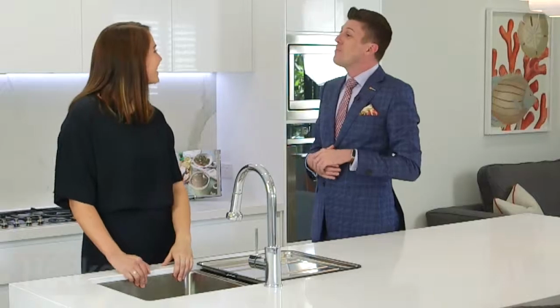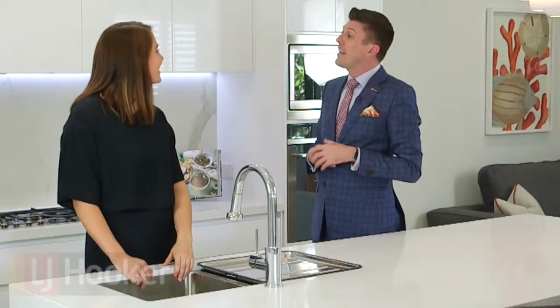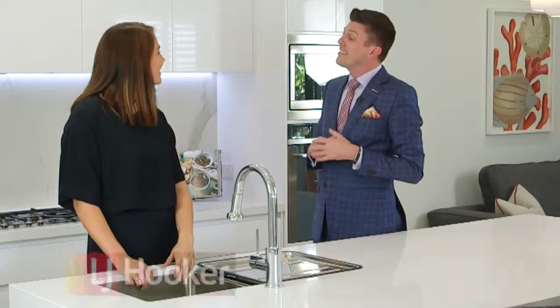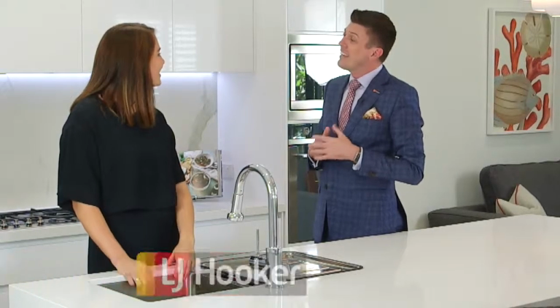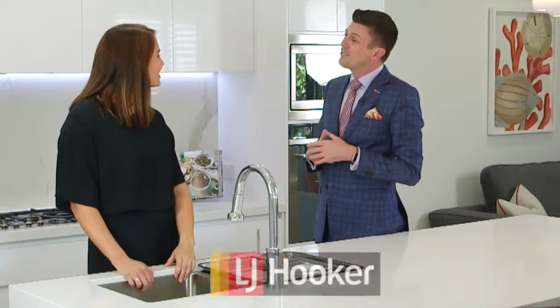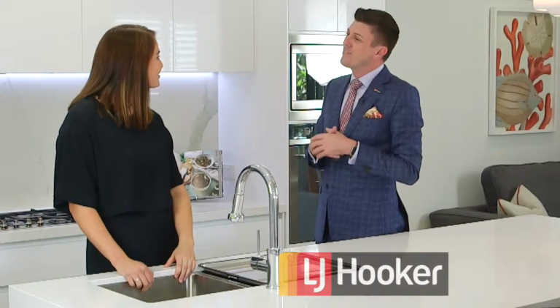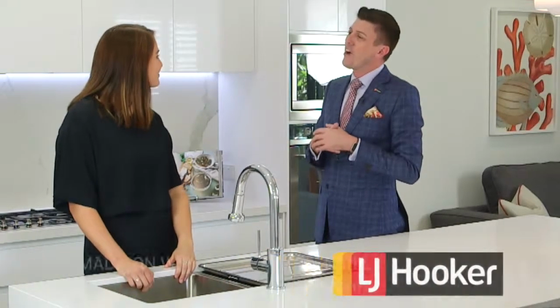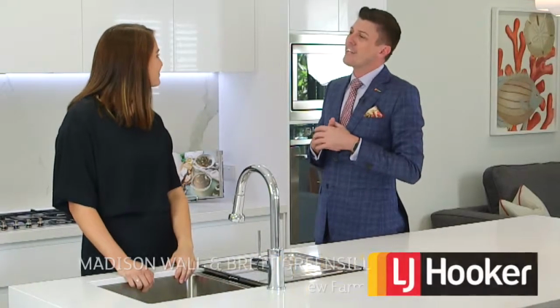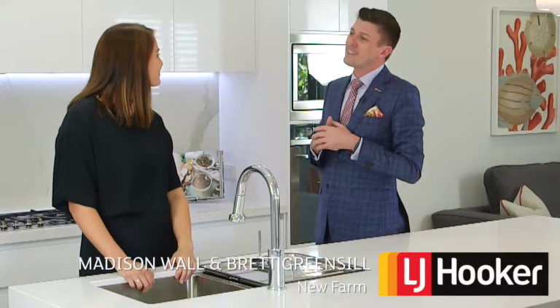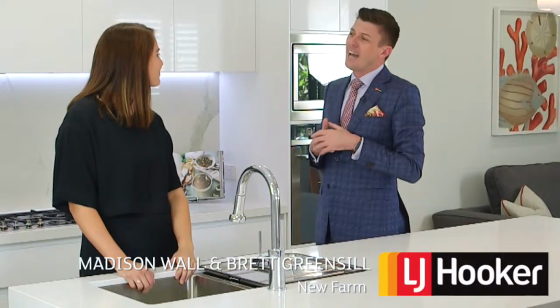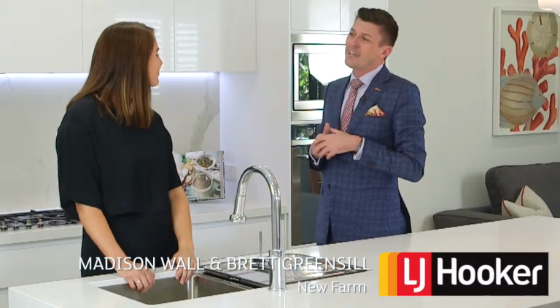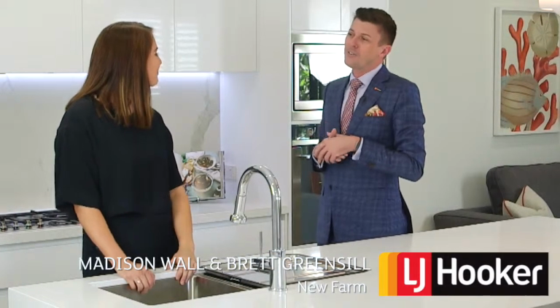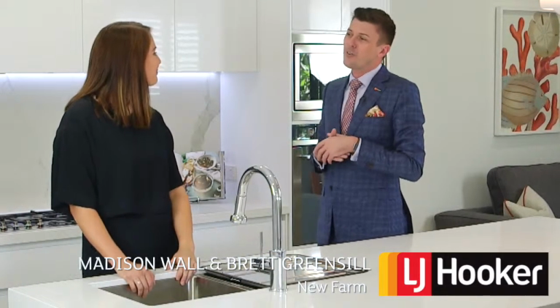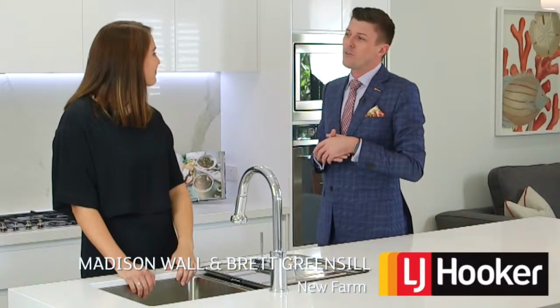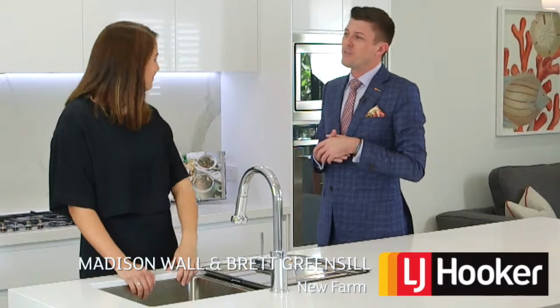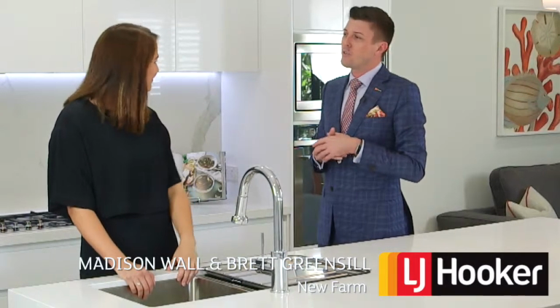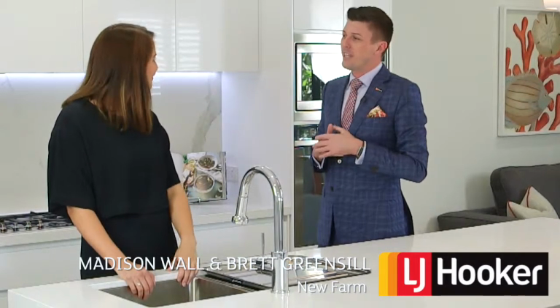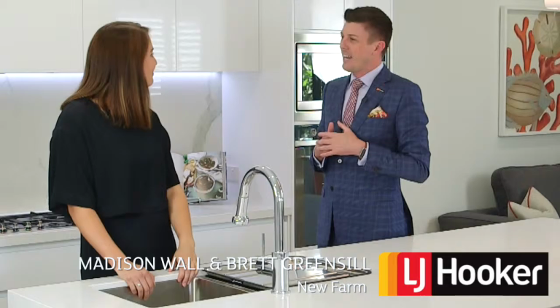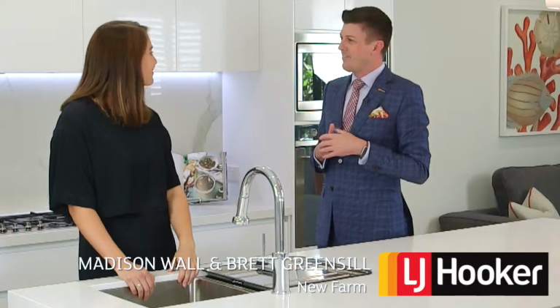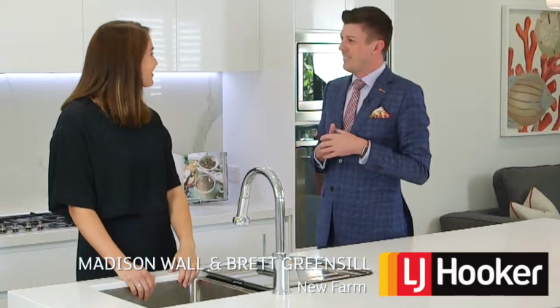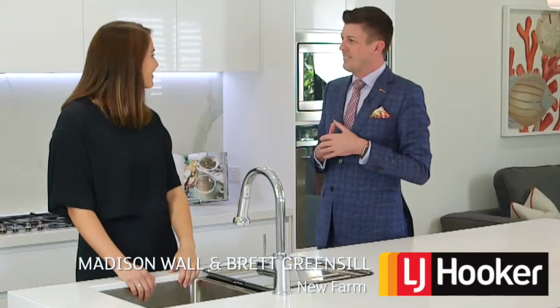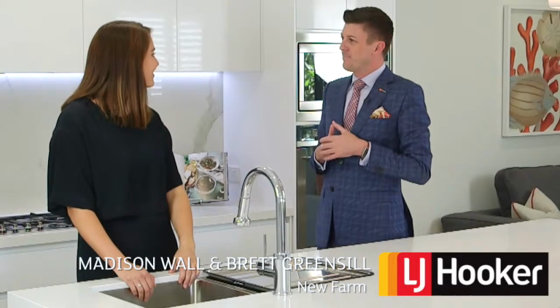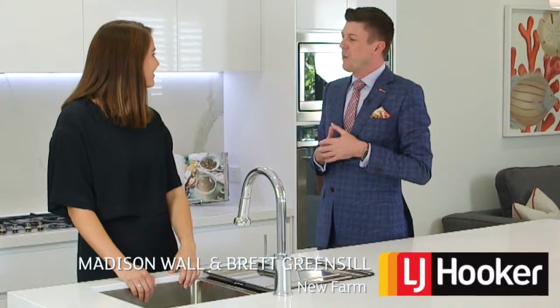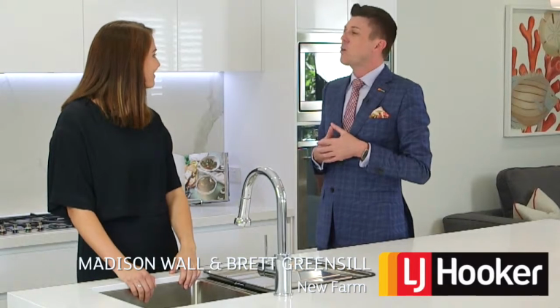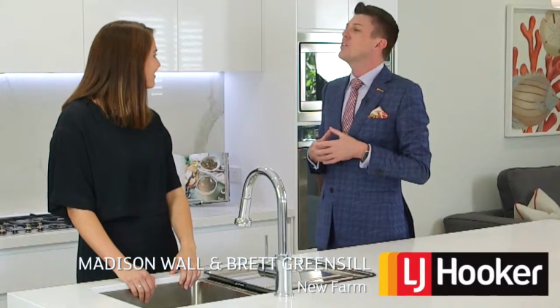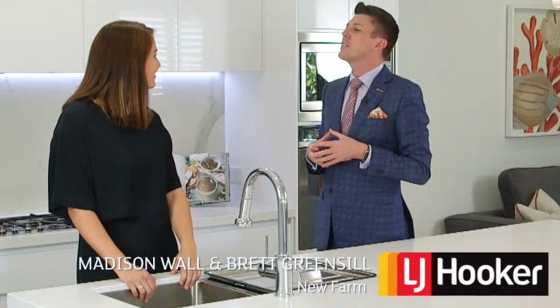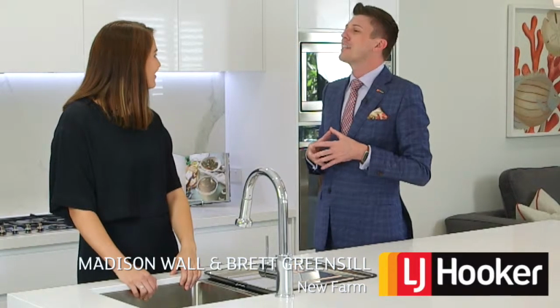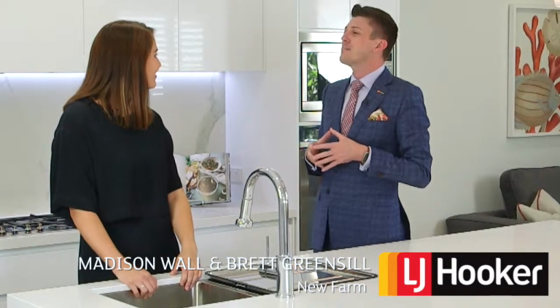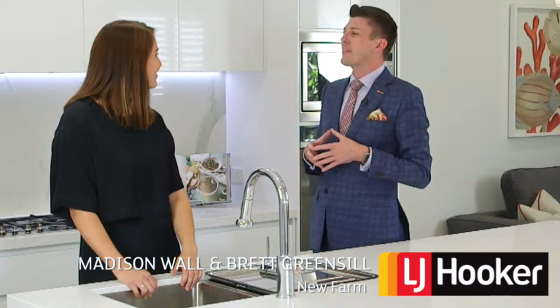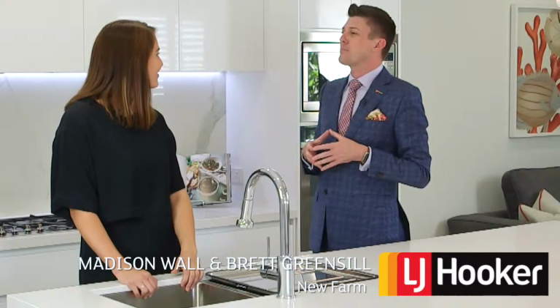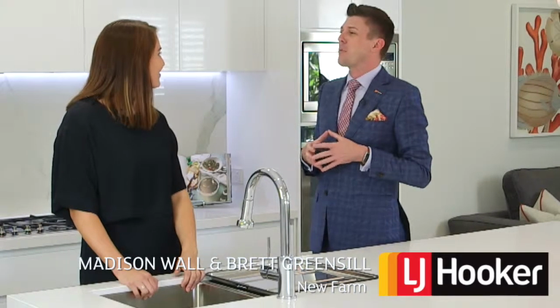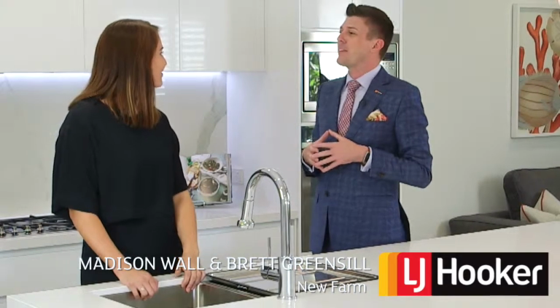Matty, thanks for inviting us to 83 Reeves Street at Clayfield. What can you tell us about this property?